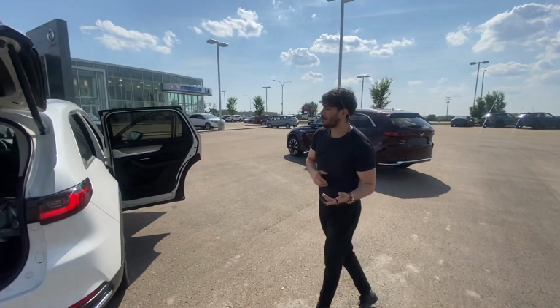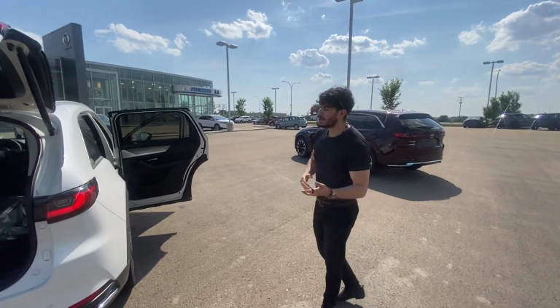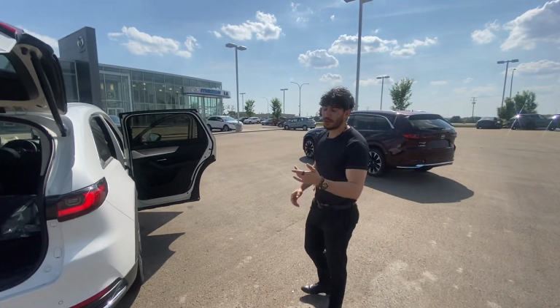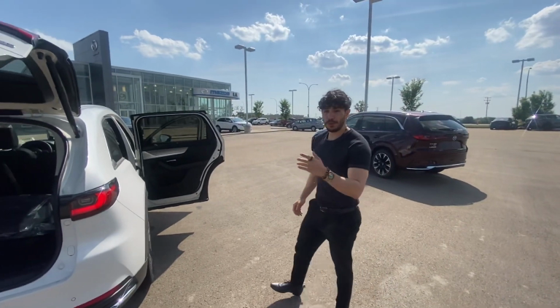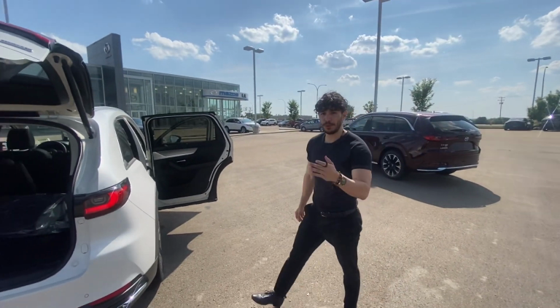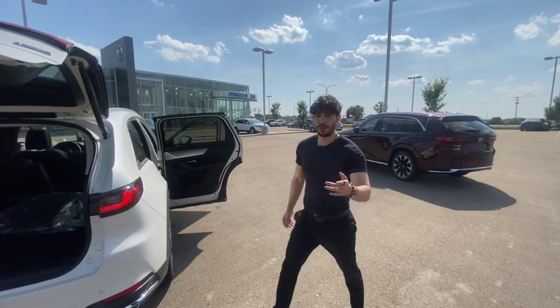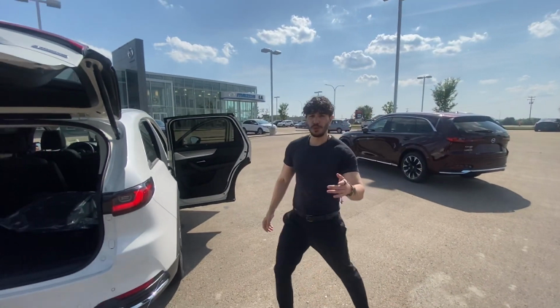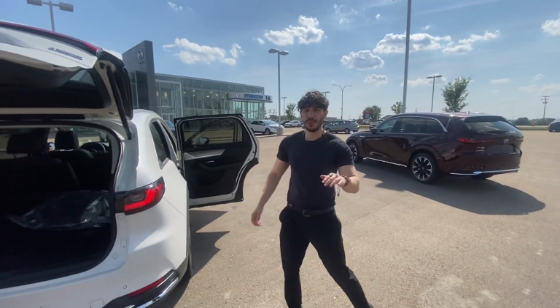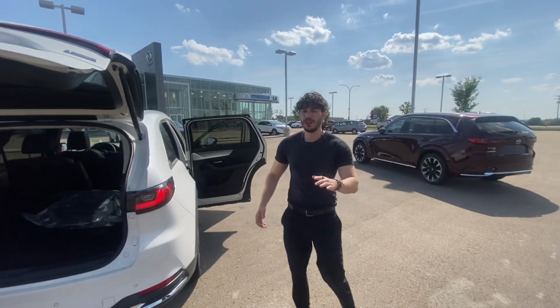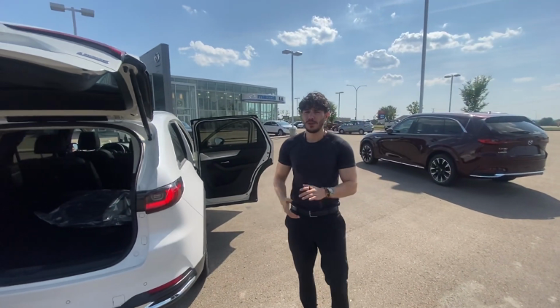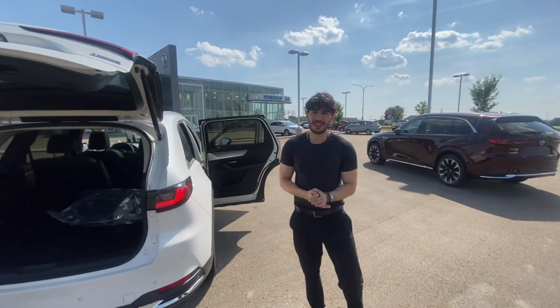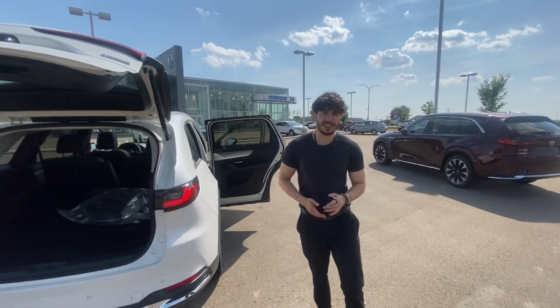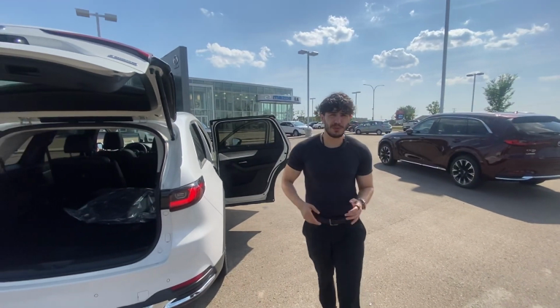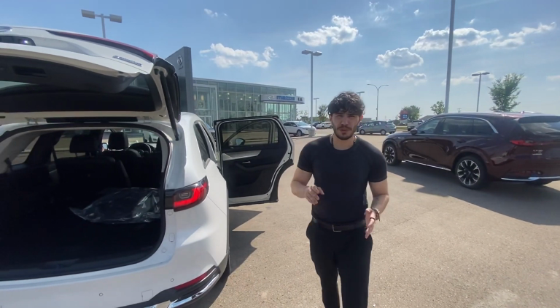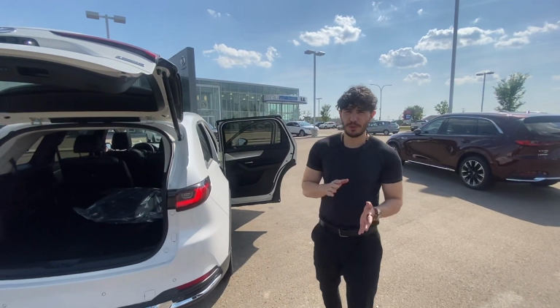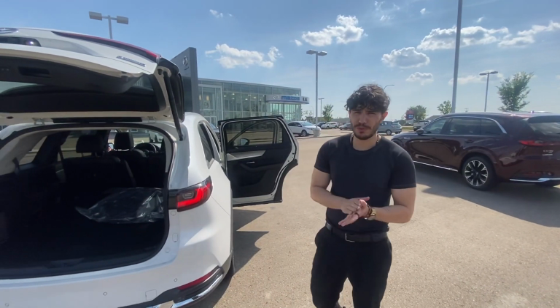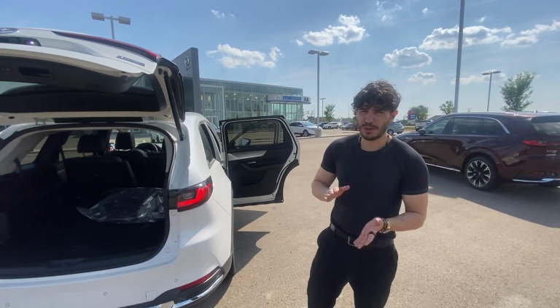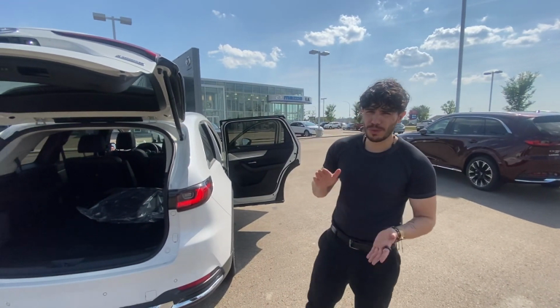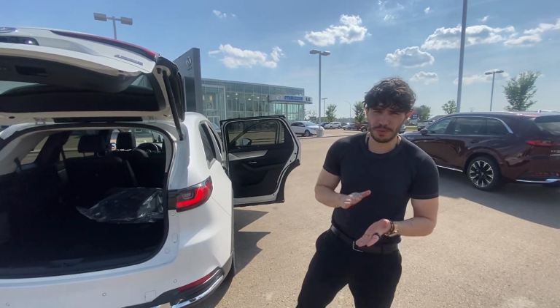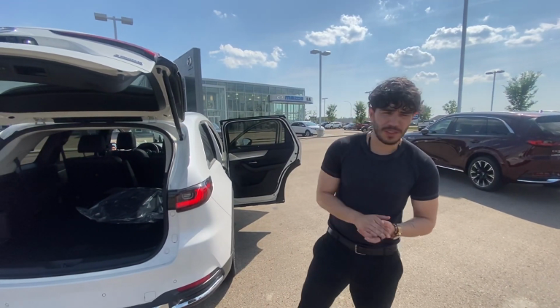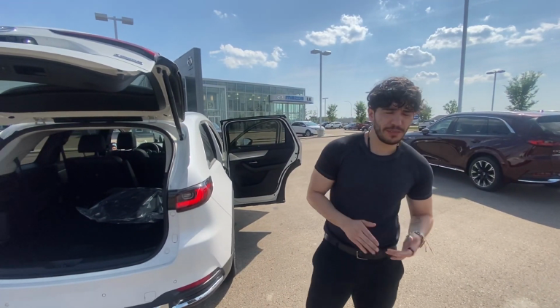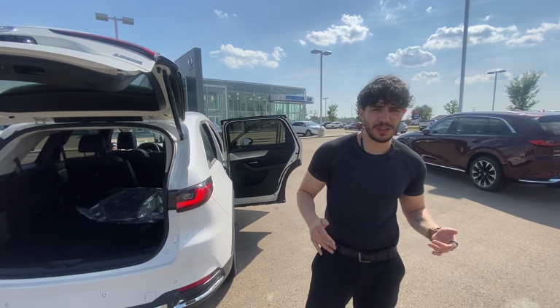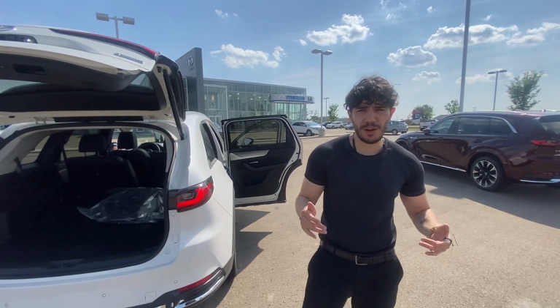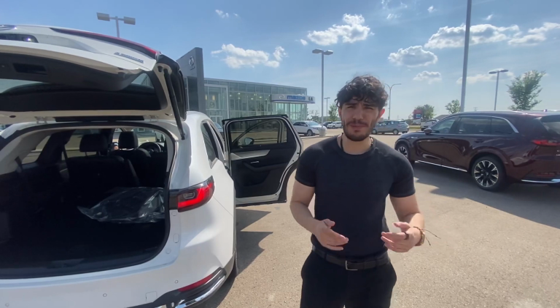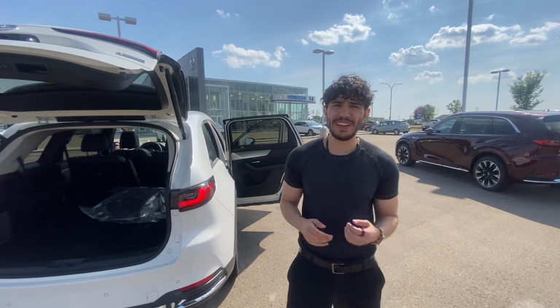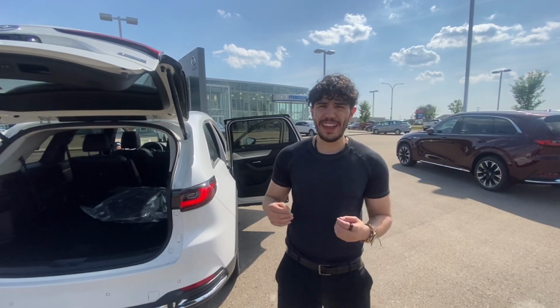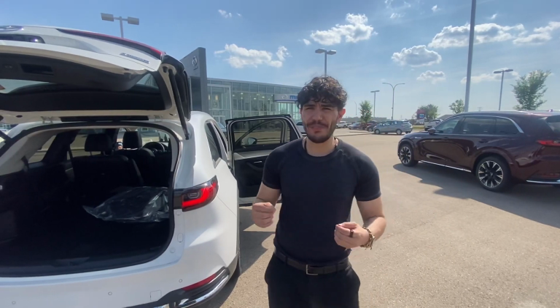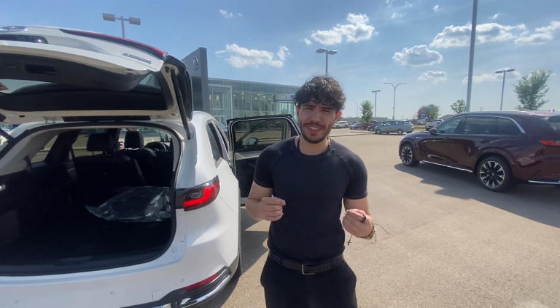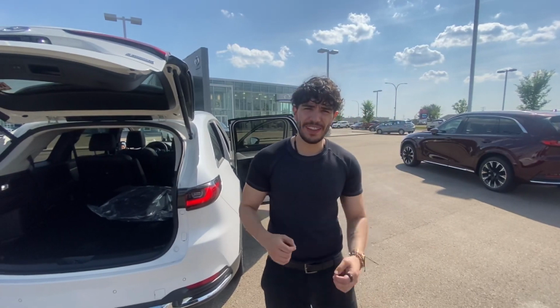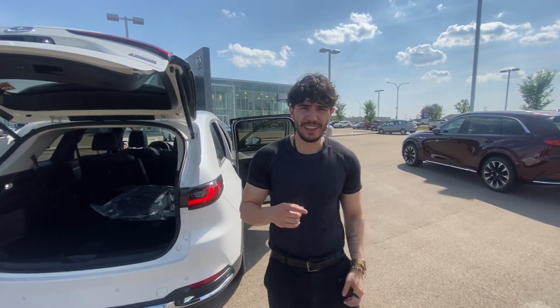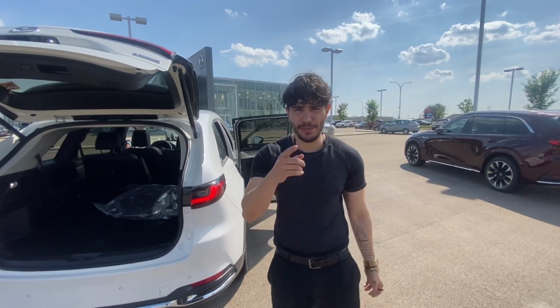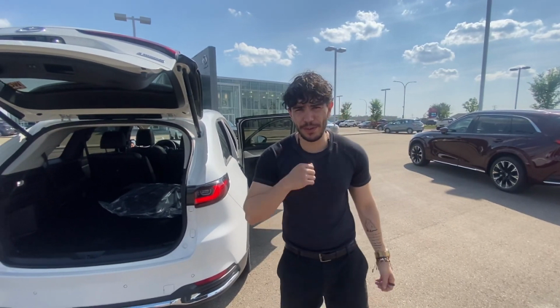Once again, Juan at LA Mazda — let me know if you have any questions or if you want to book a test drive. We're open tomorrow, we're open Sunday, we're open every day. Let me know.